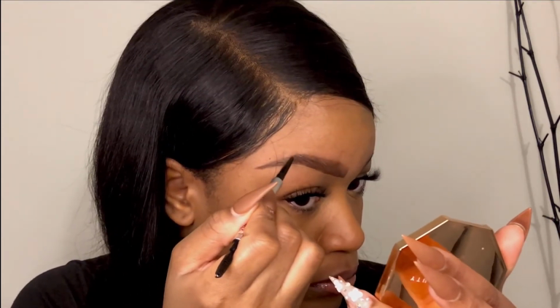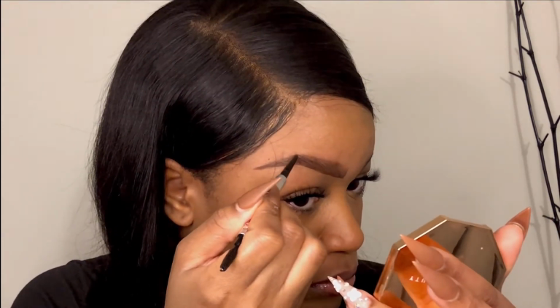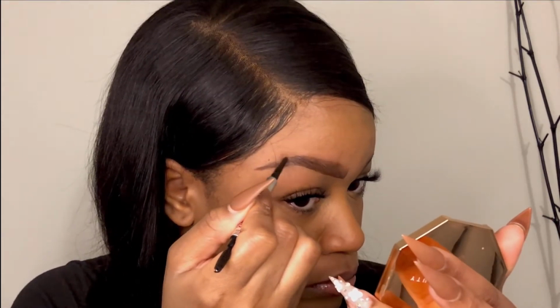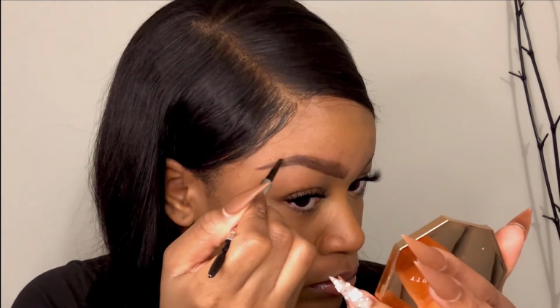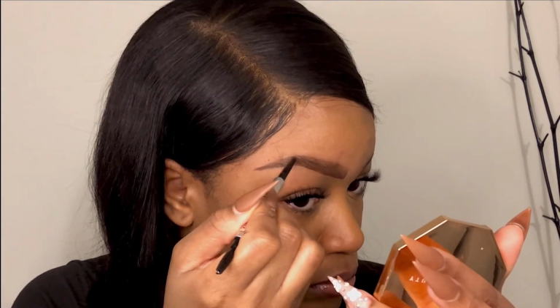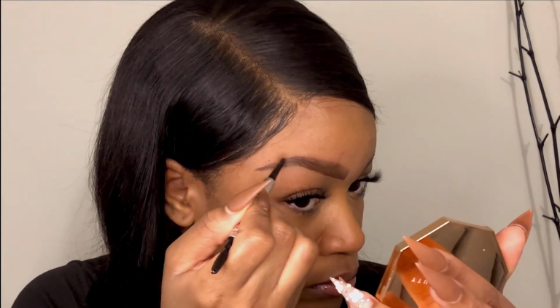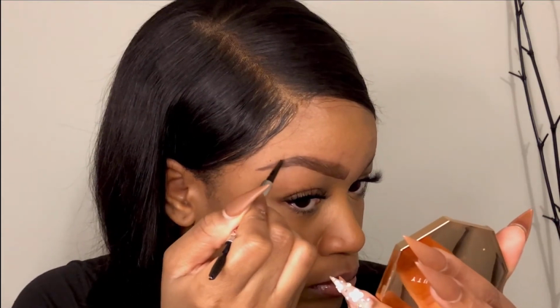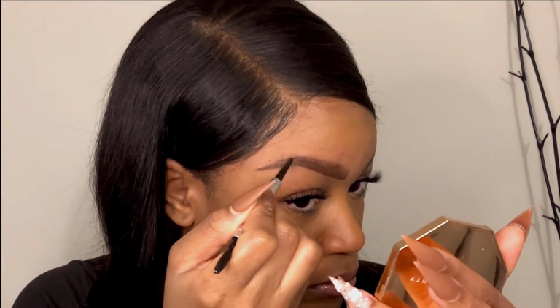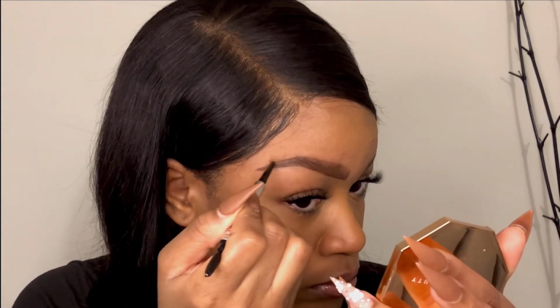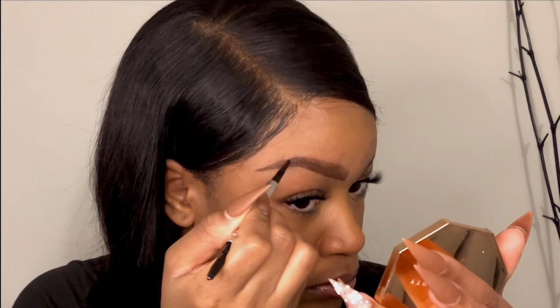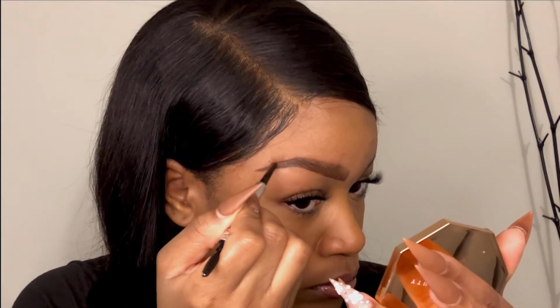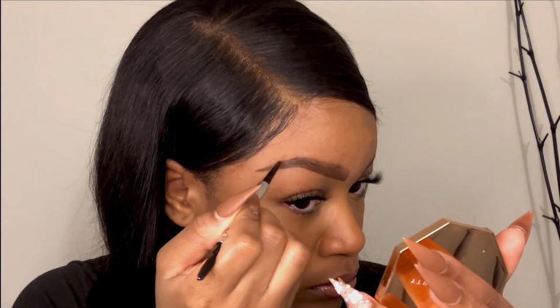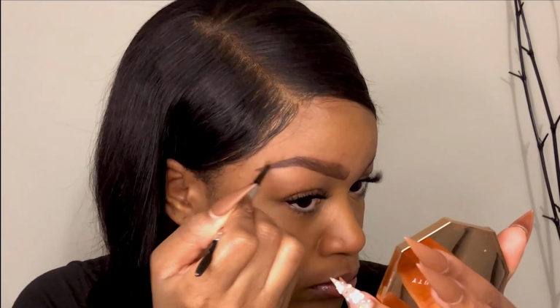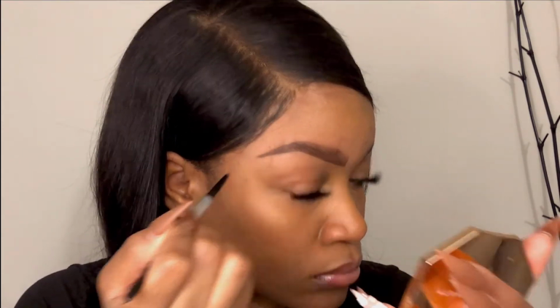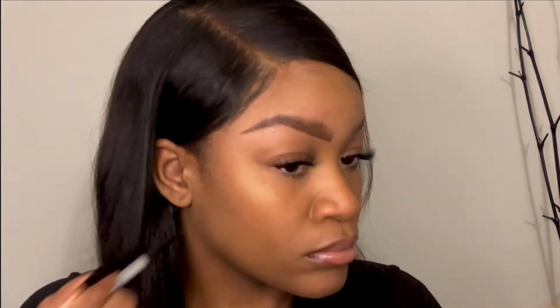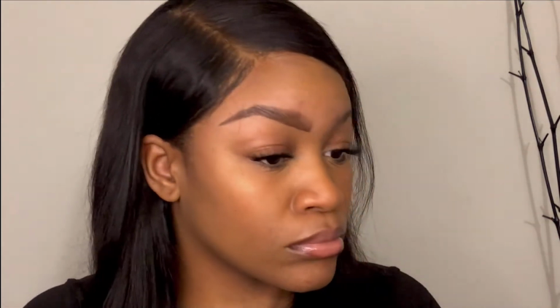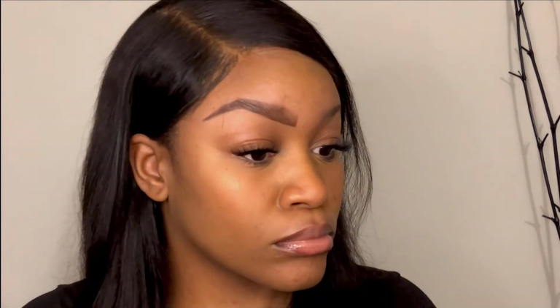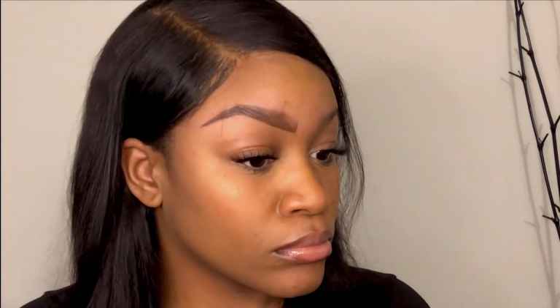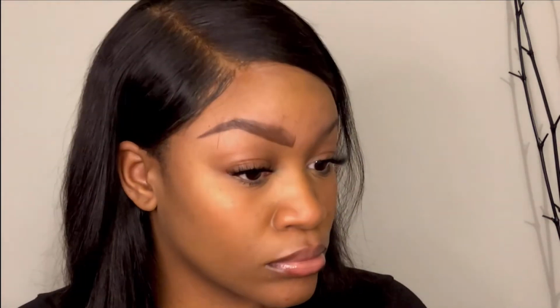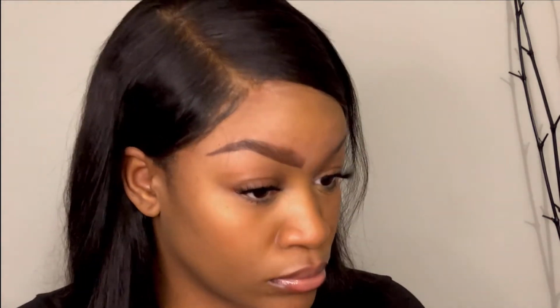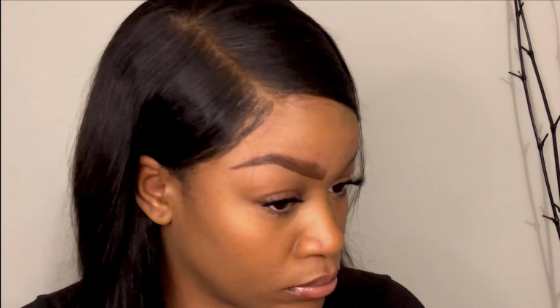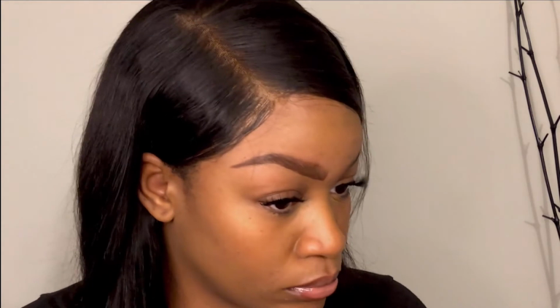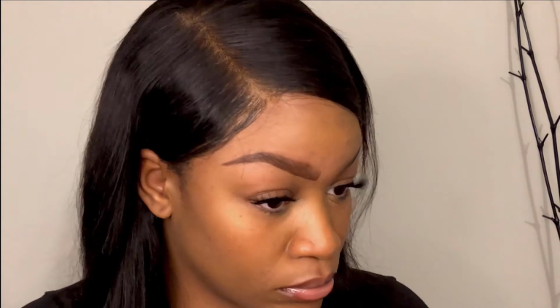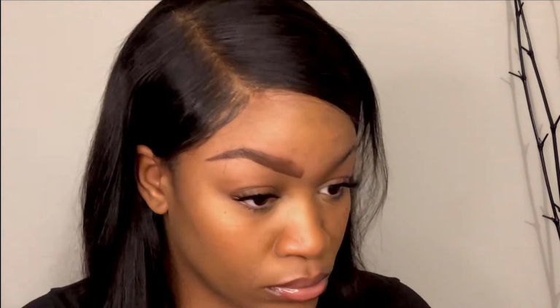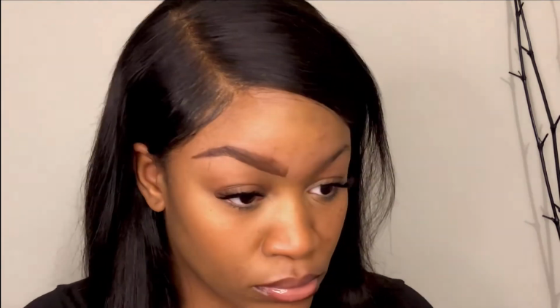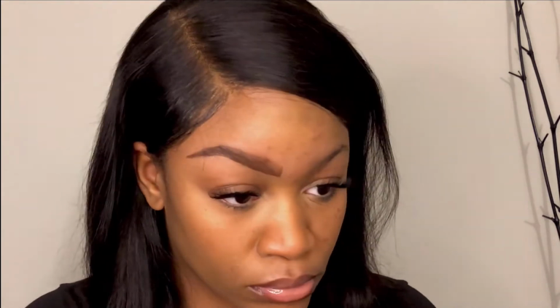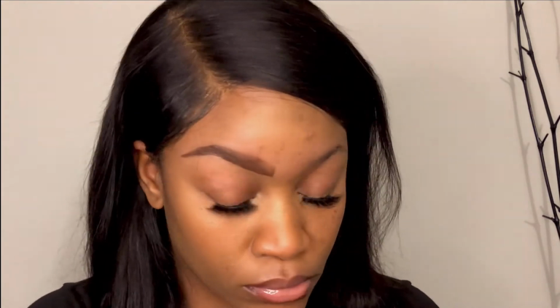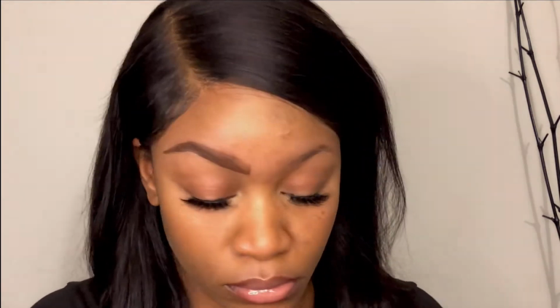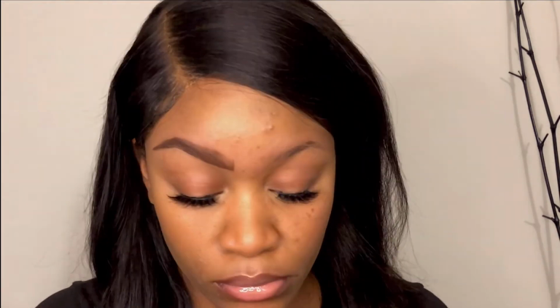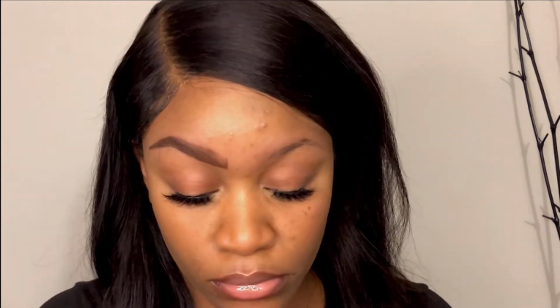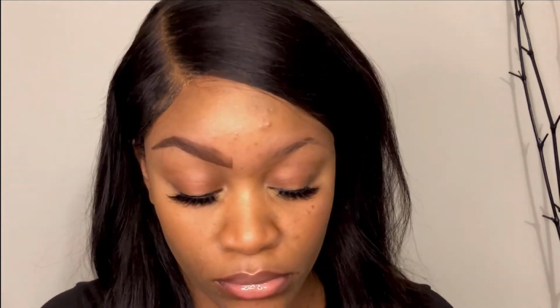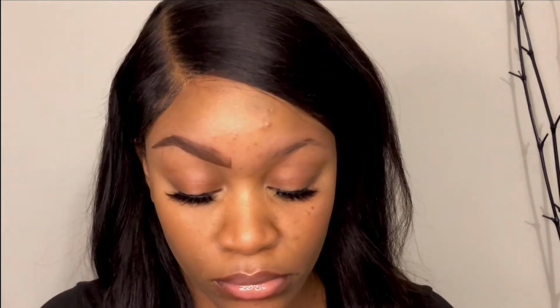Then I'll go in and make more corrections after blending, because sometimes the product will wipe away in that process.